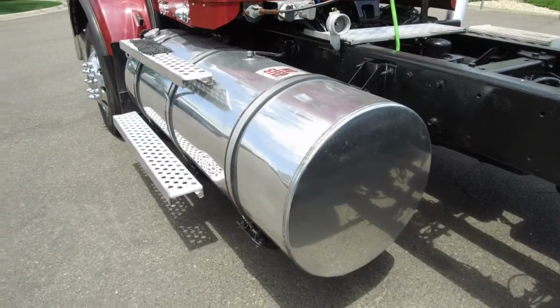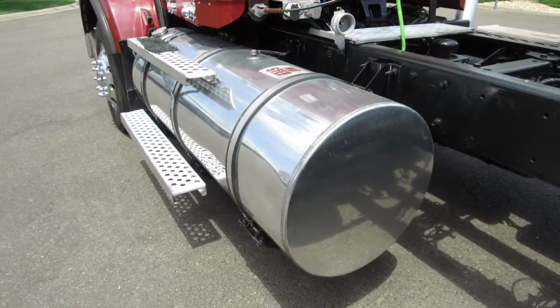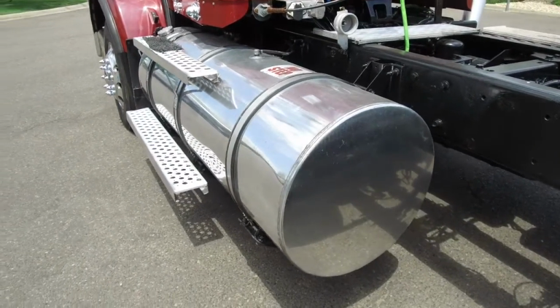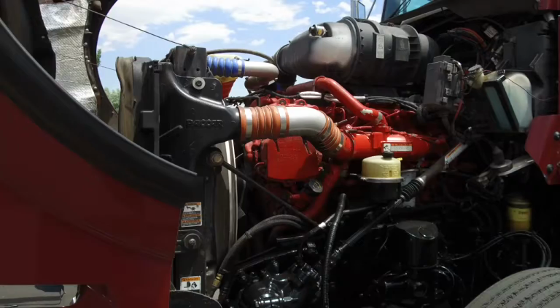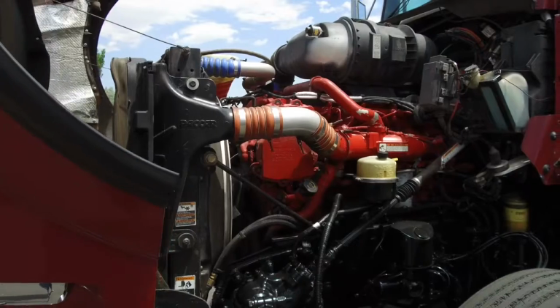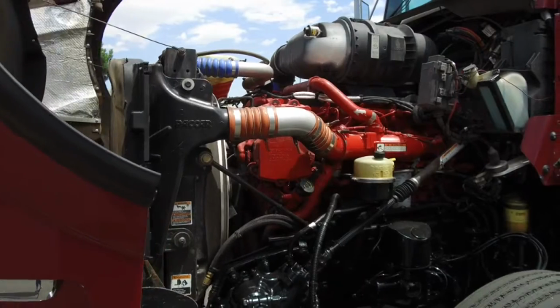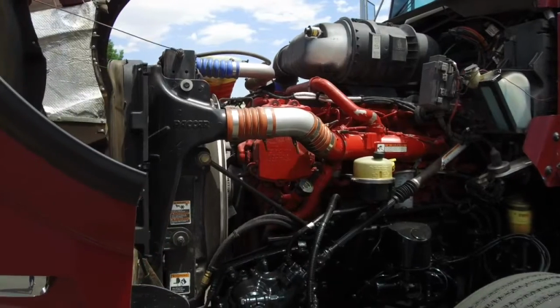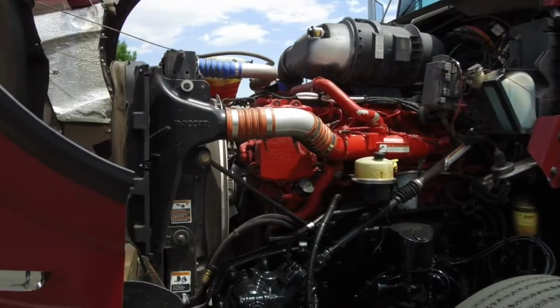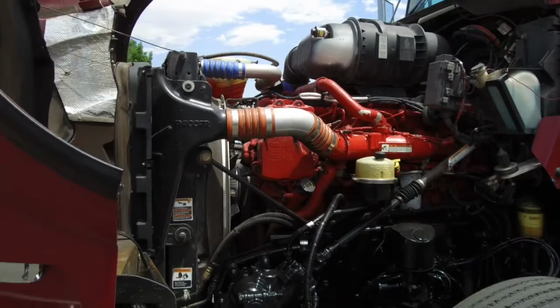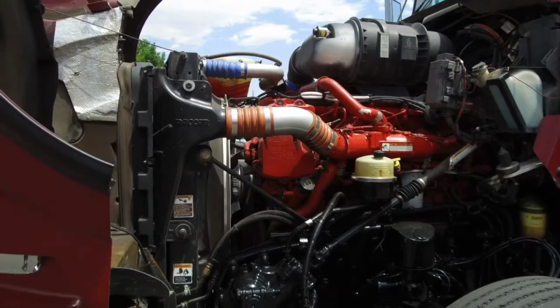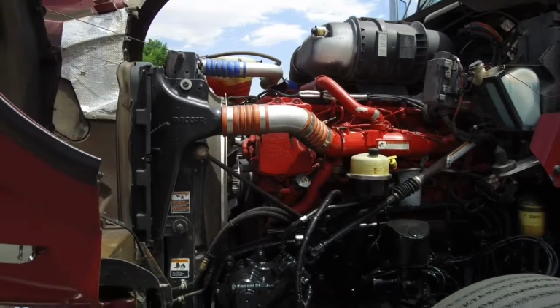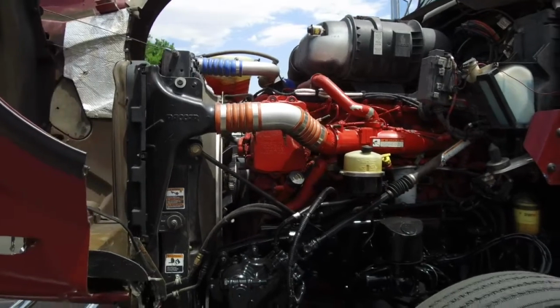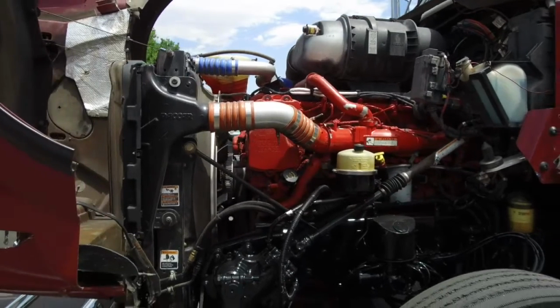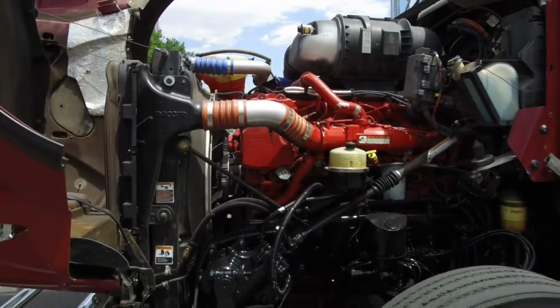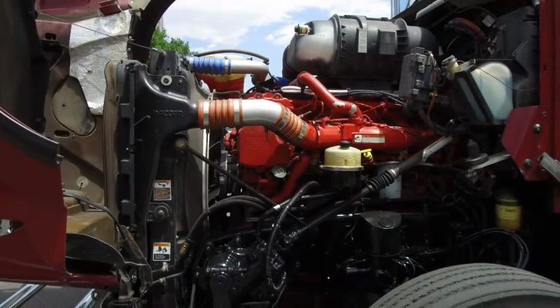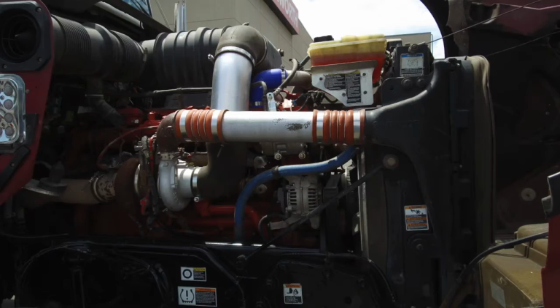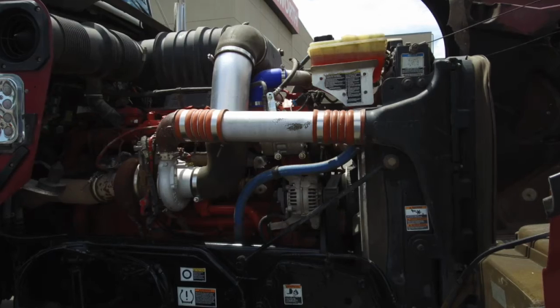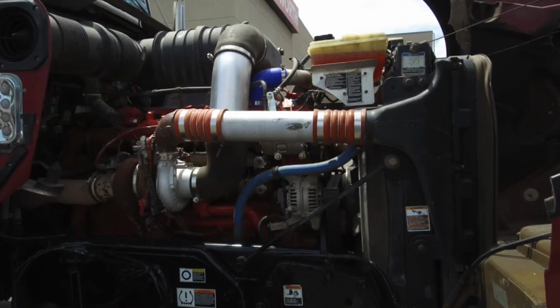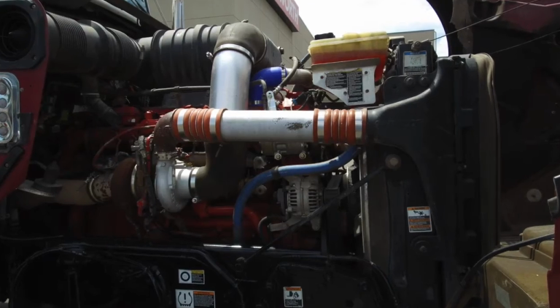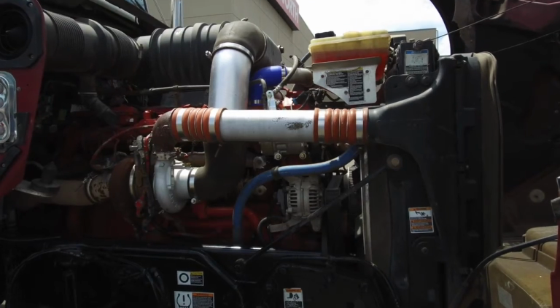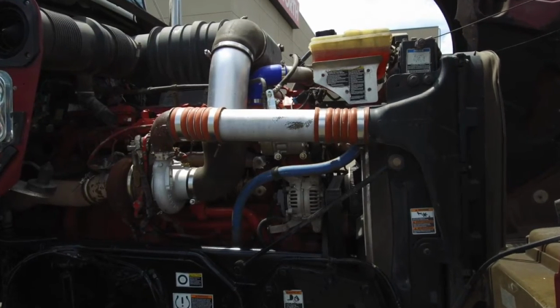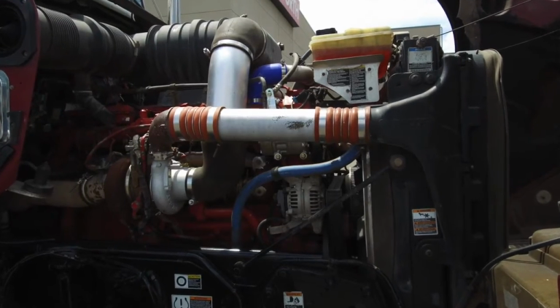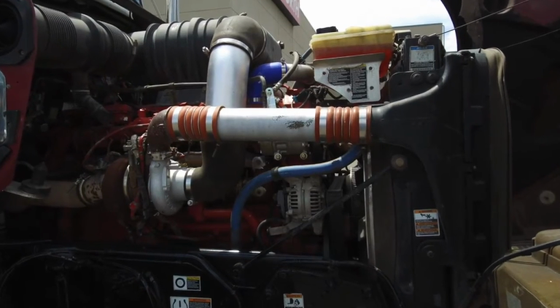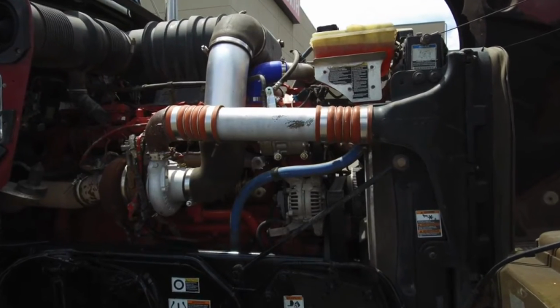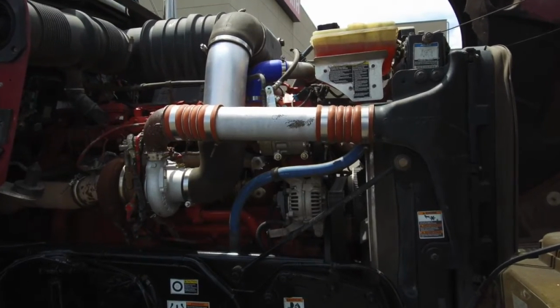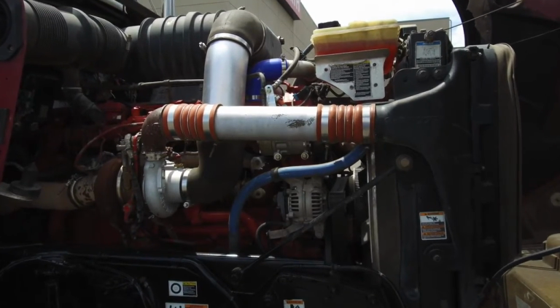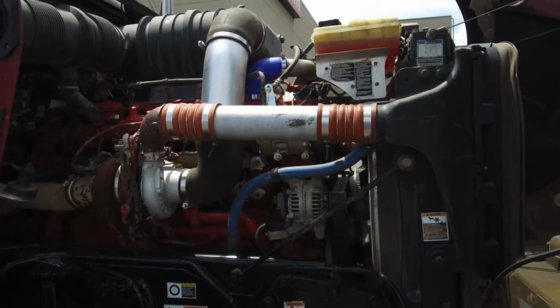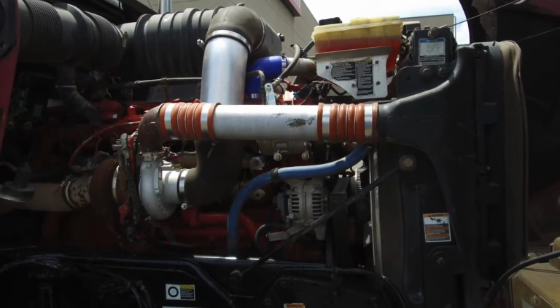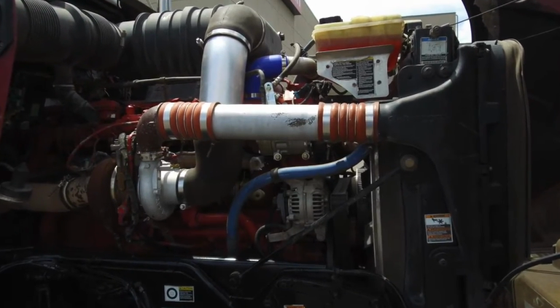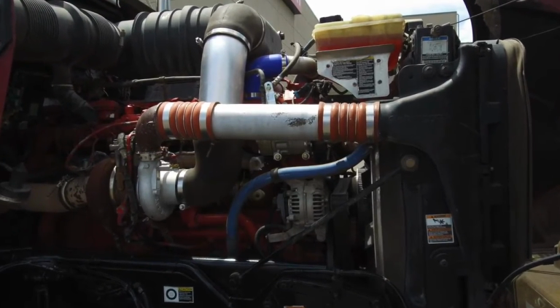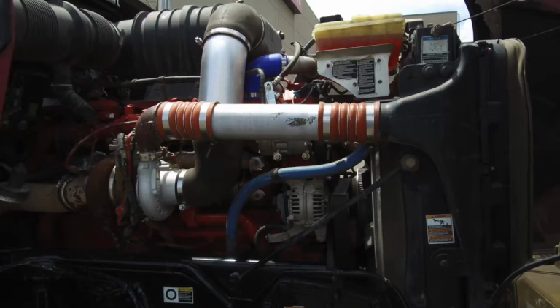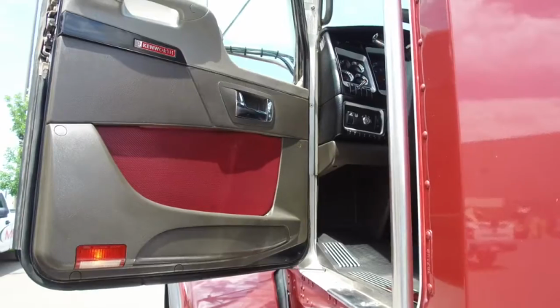Let's go under the hood, shall we? This is a Cummins ISX-15 with an Eaton Fuller 18-speed ultra transmission. A beastly truck, that's for sure.